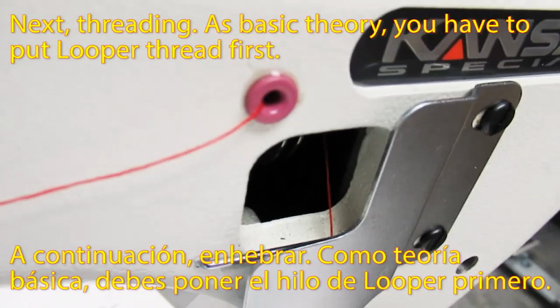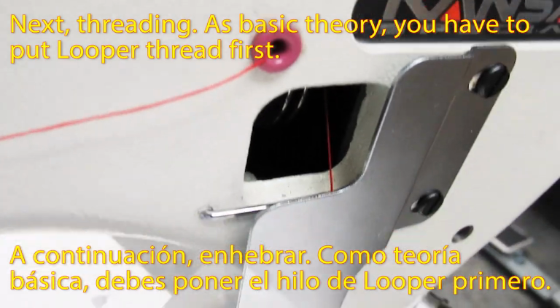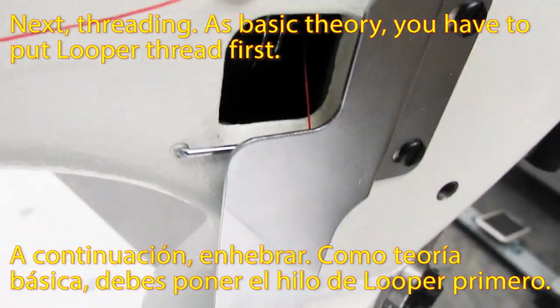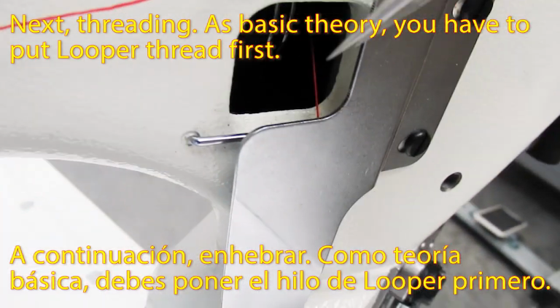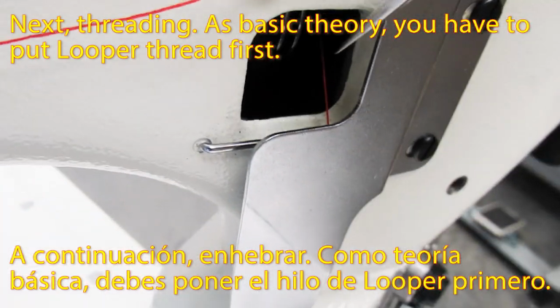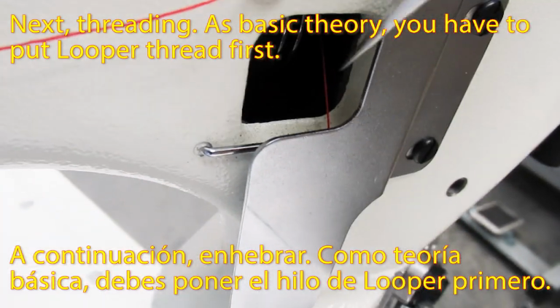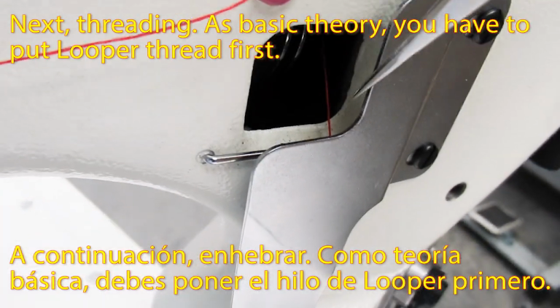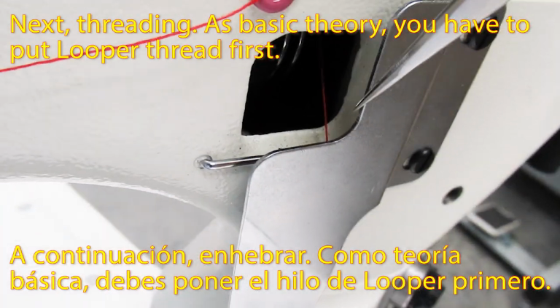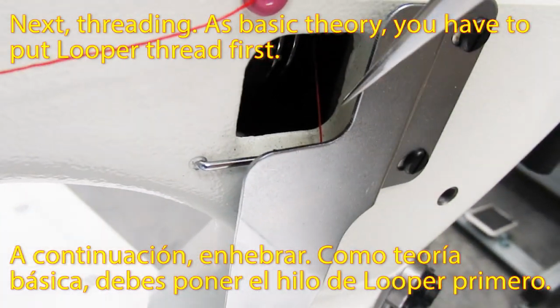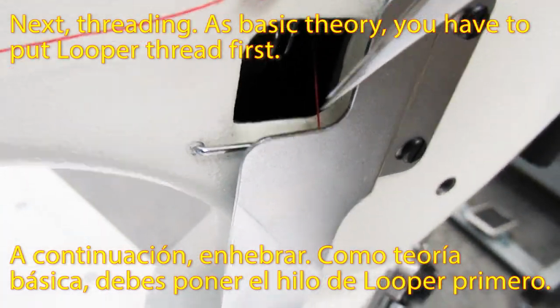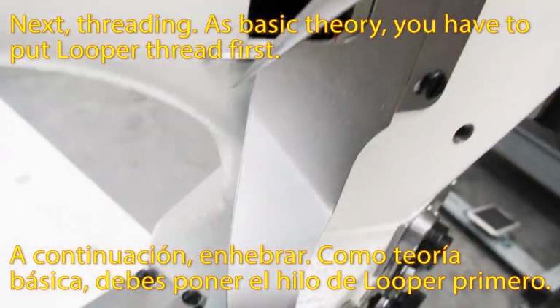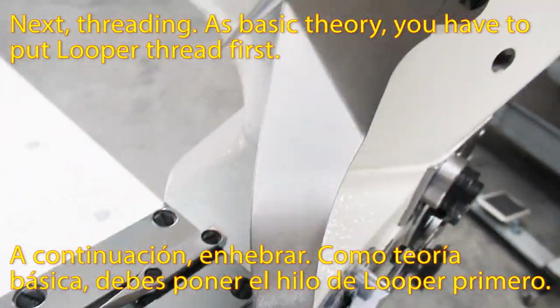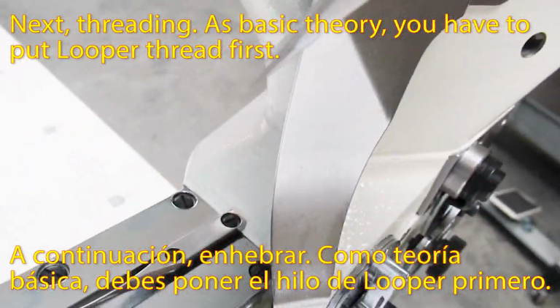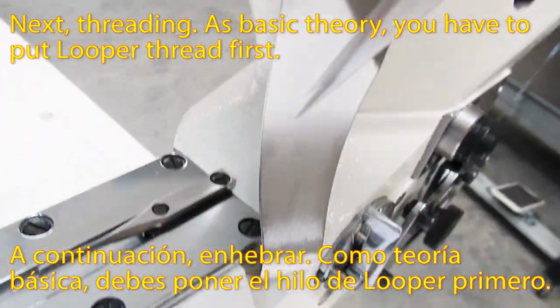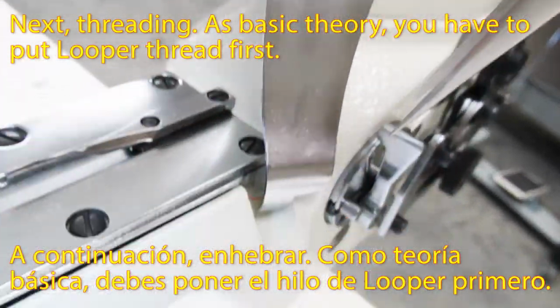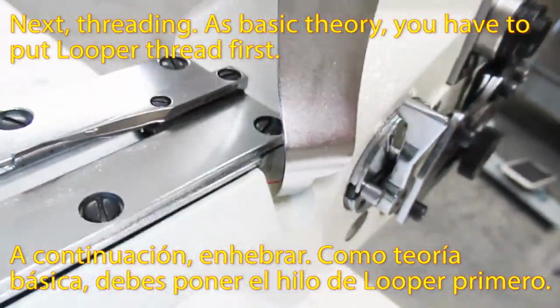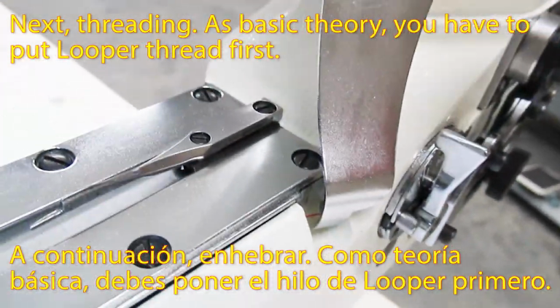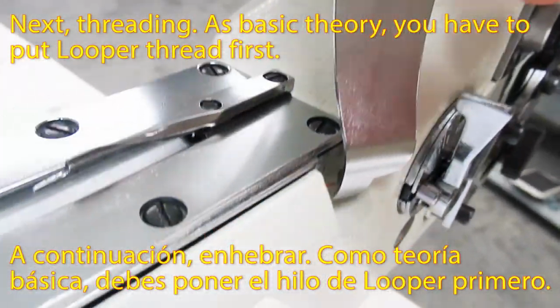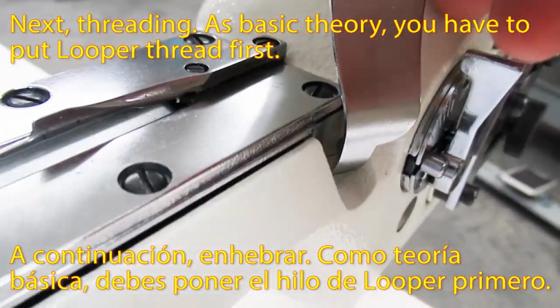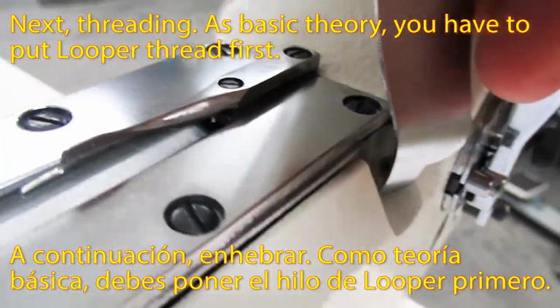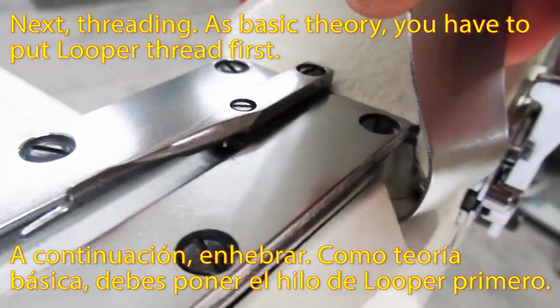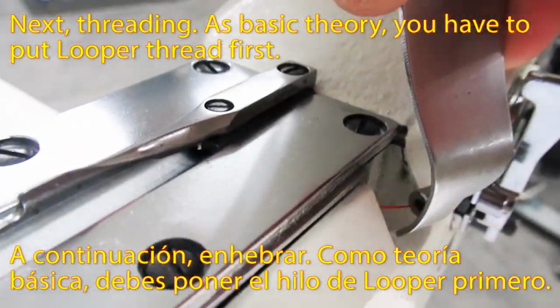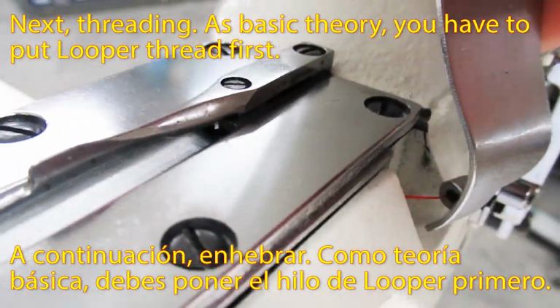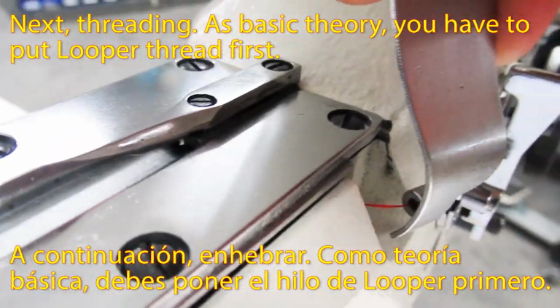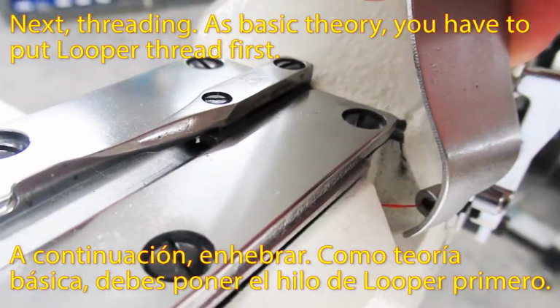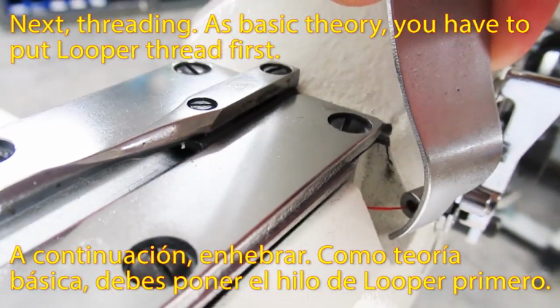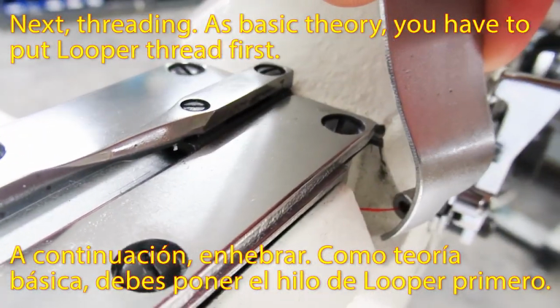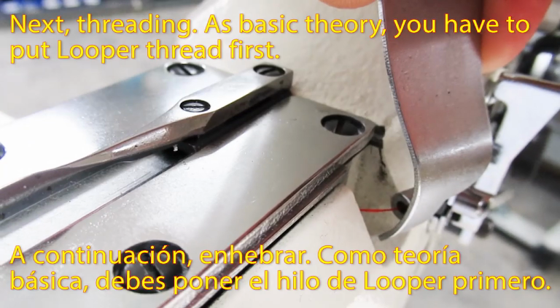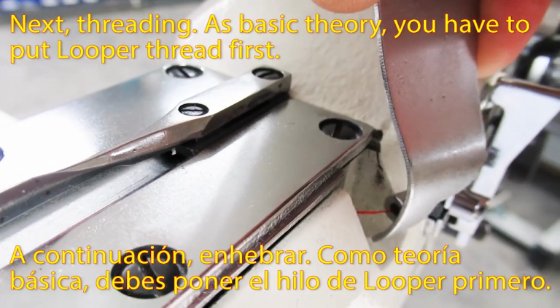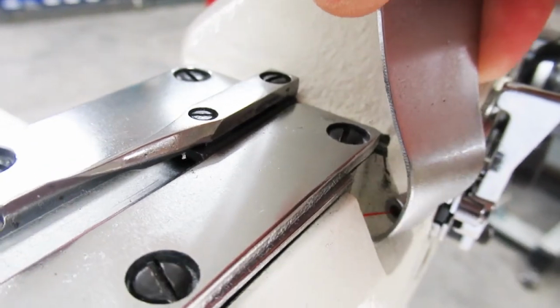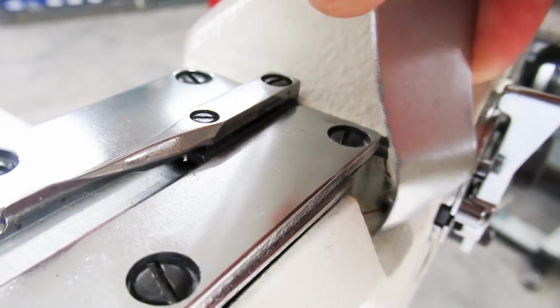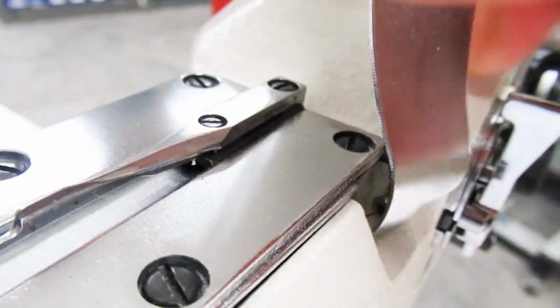Next, threading. As basic theory, you have to put the looper thread first.